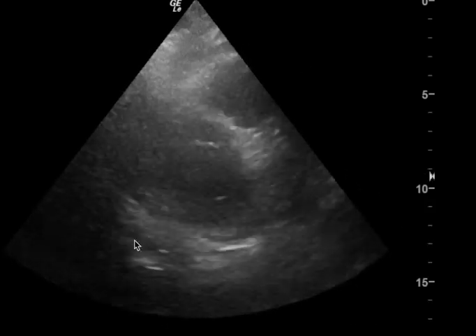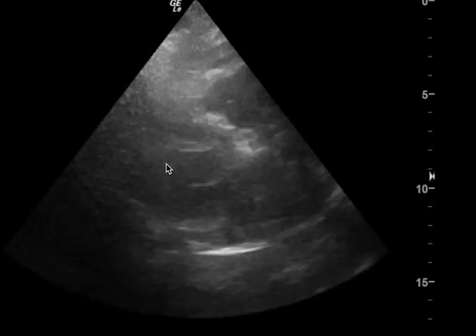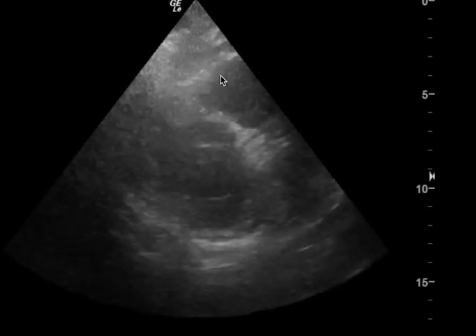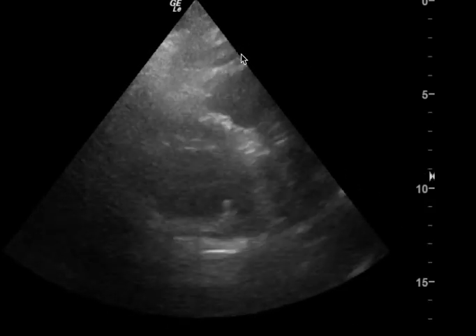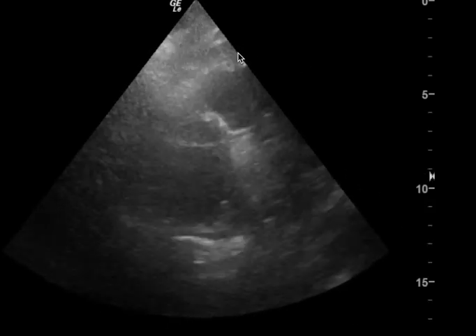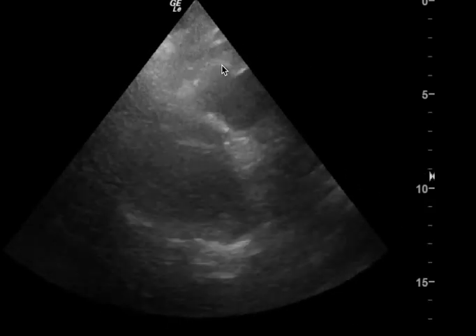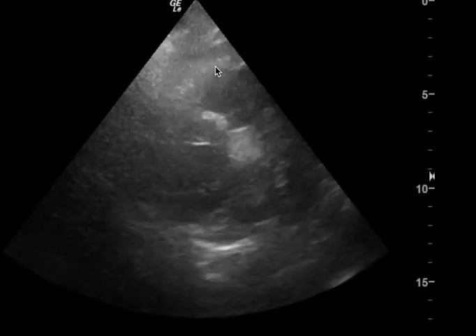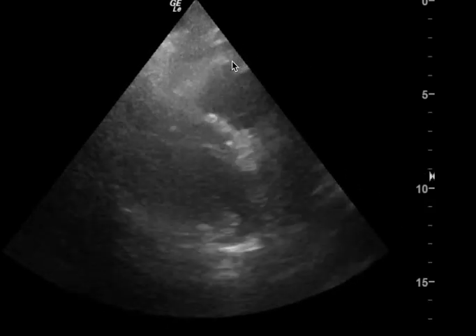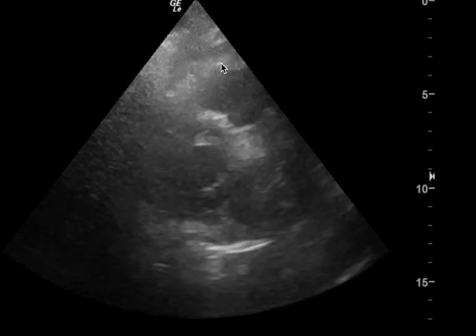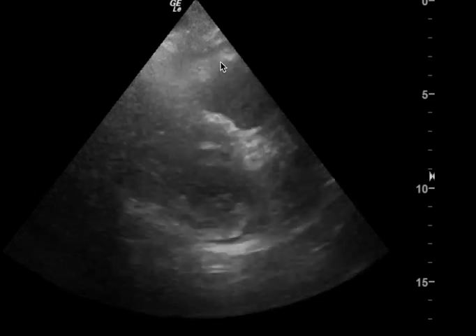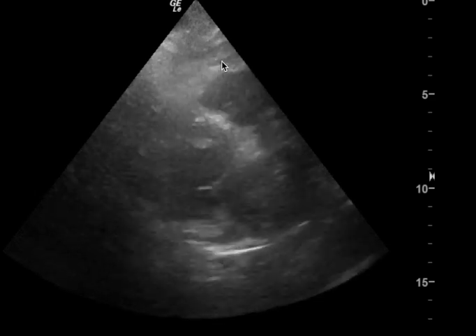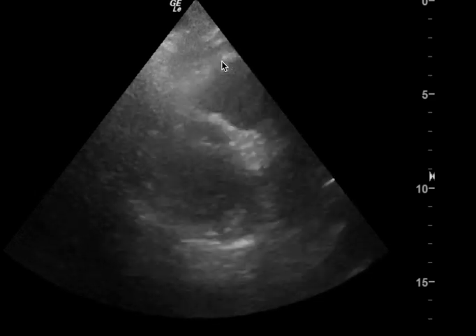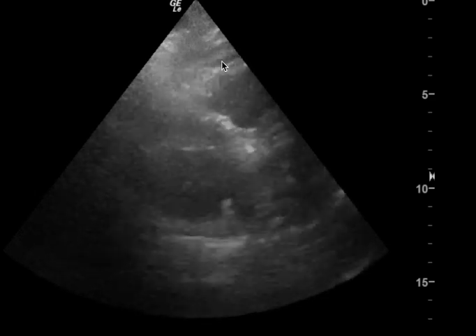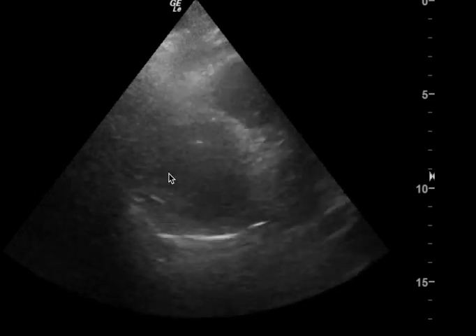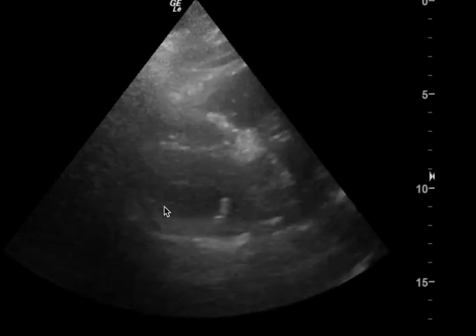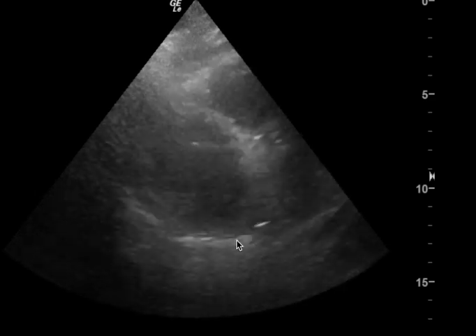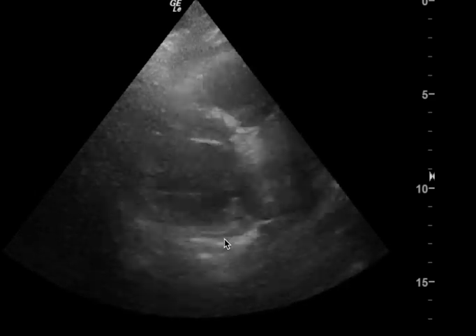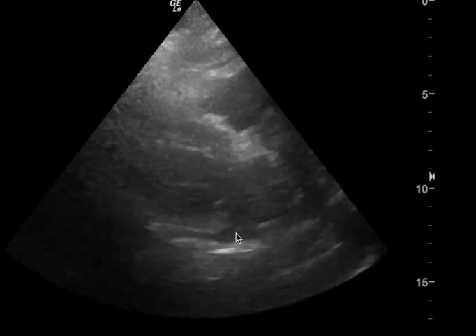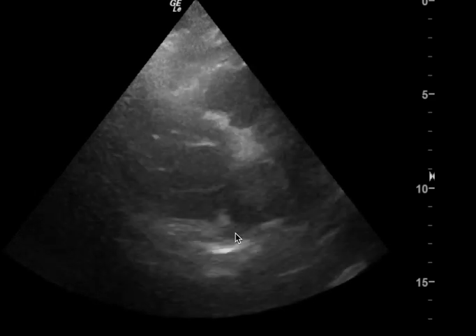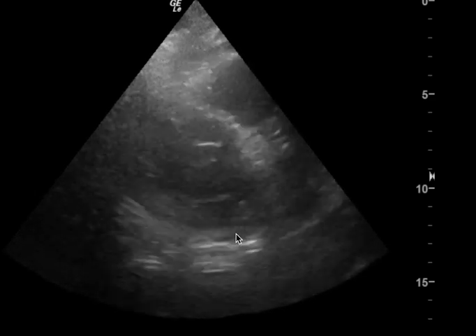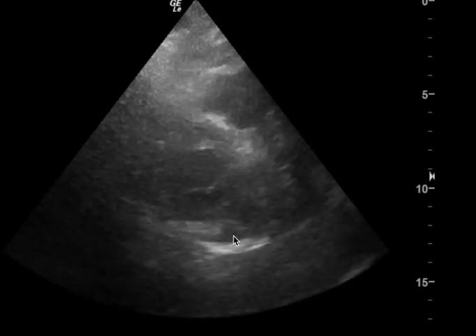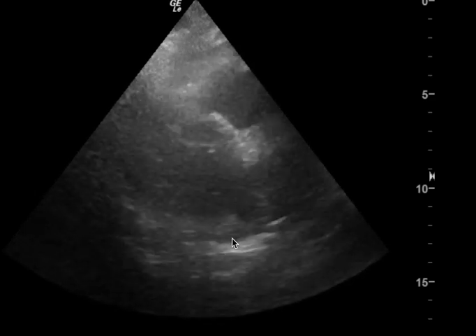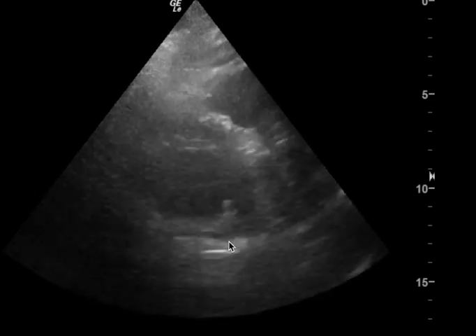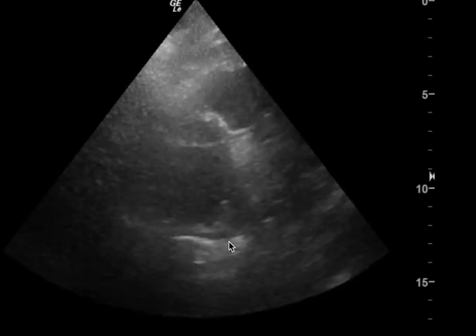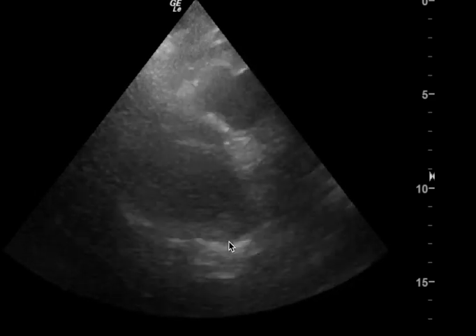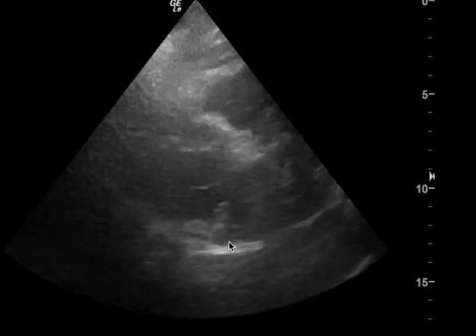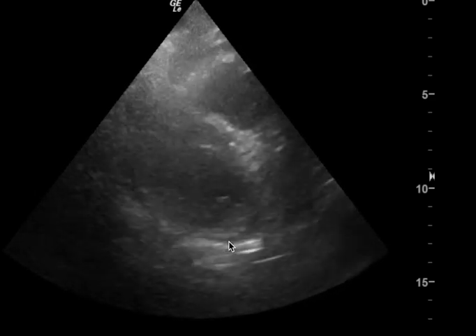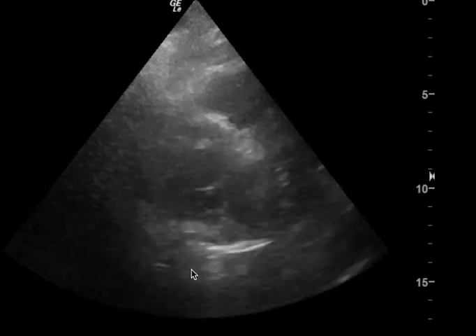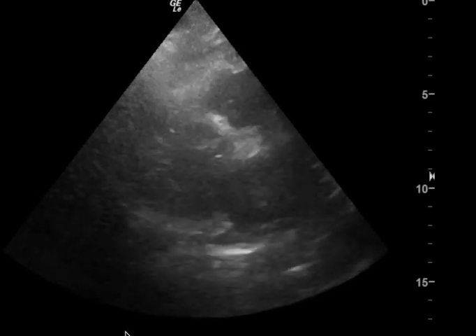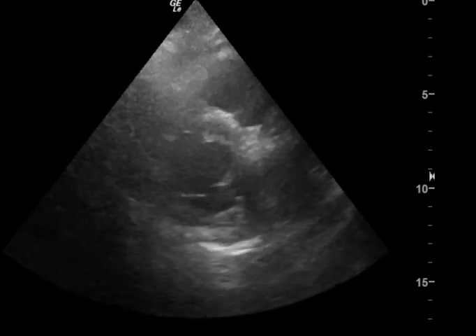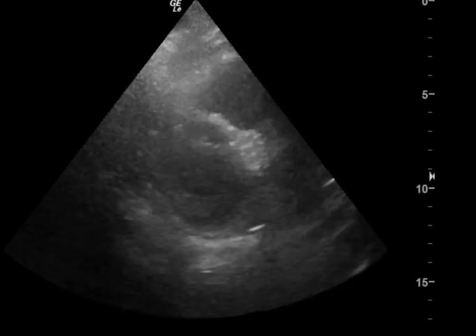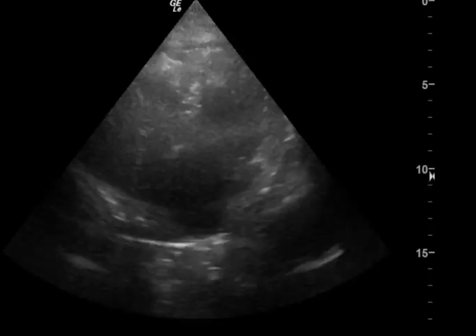Here I think you can see it as well. You can see that black anechoic fluid there, and you can see it here in the distal pericardium.